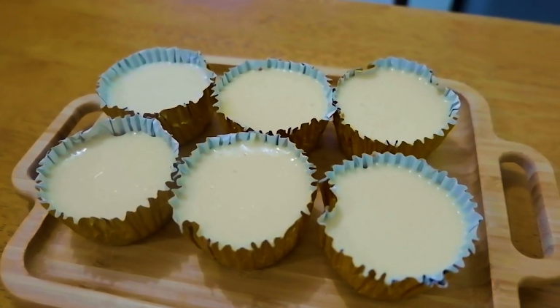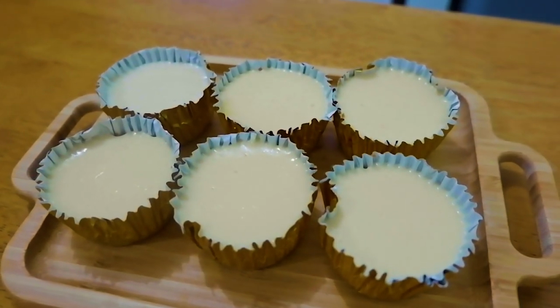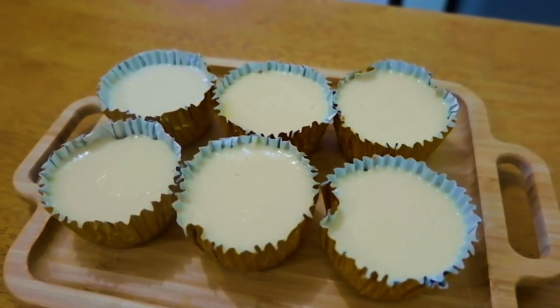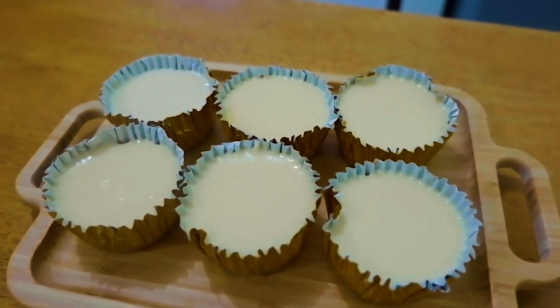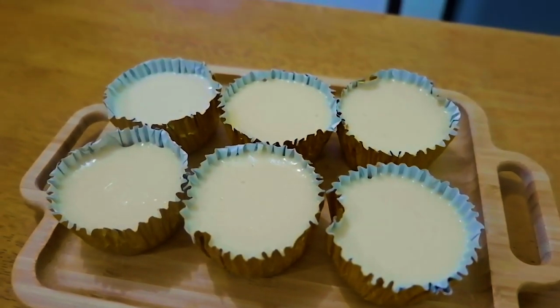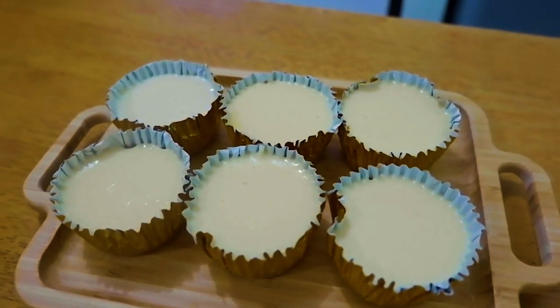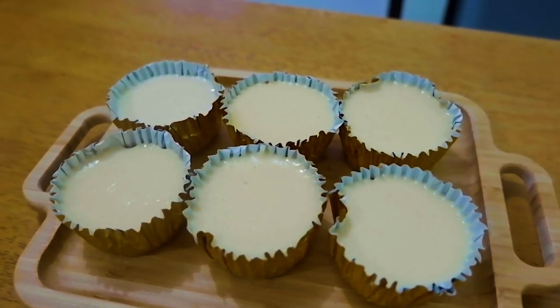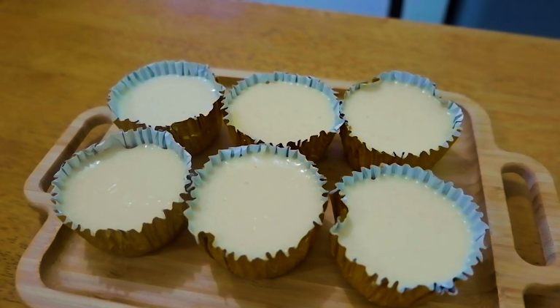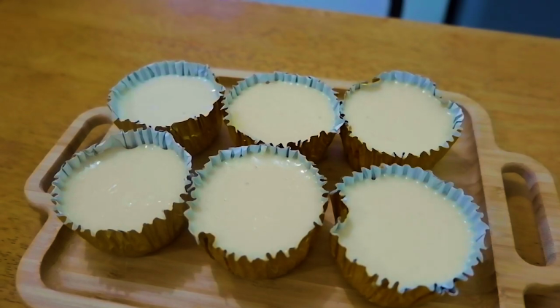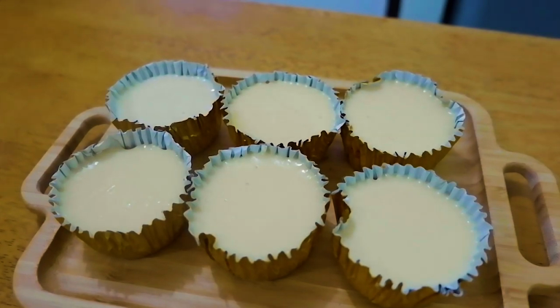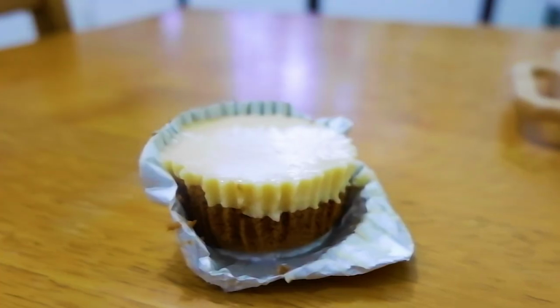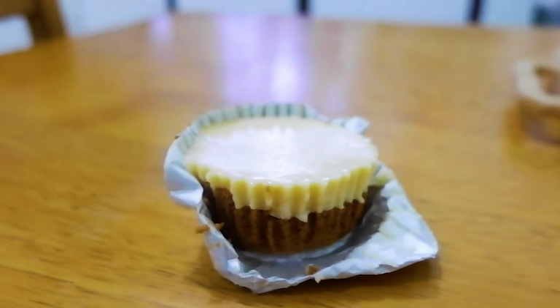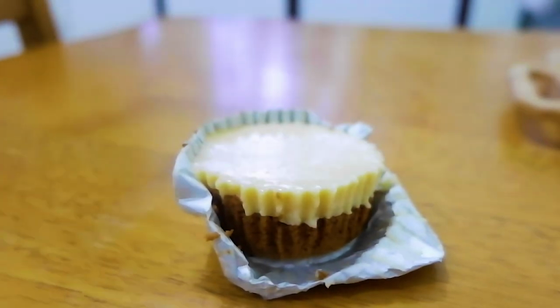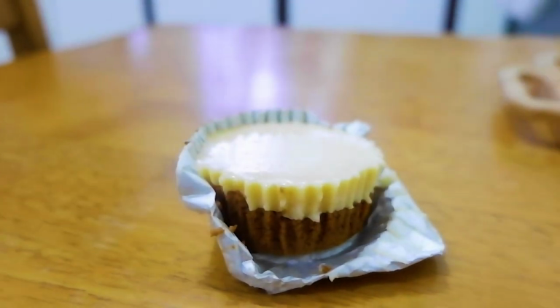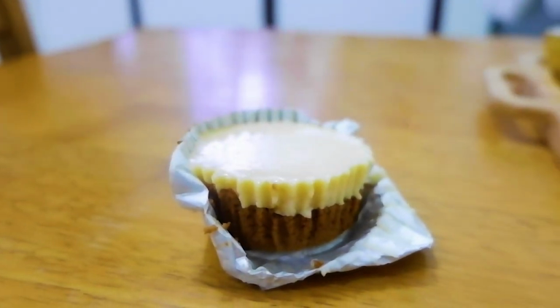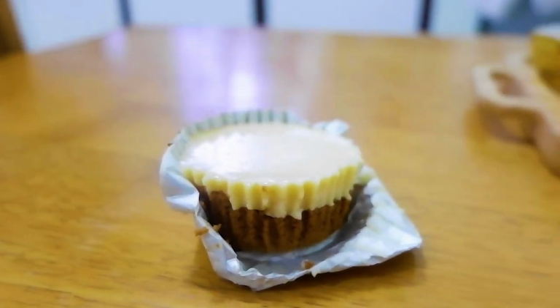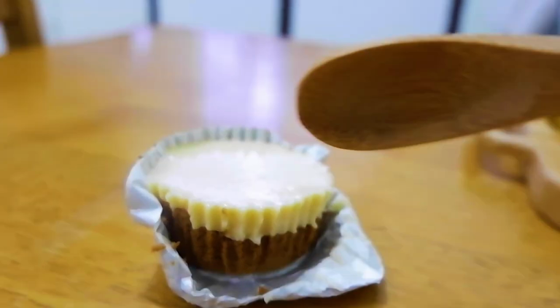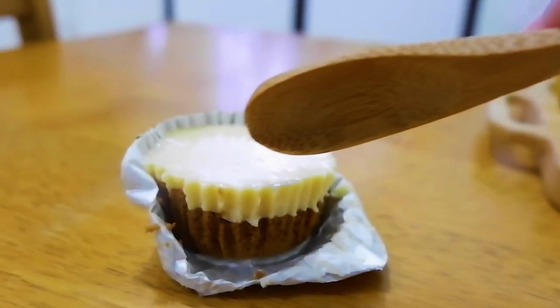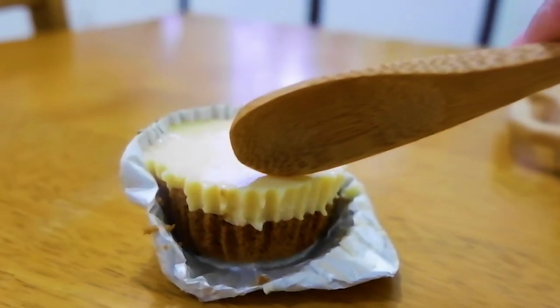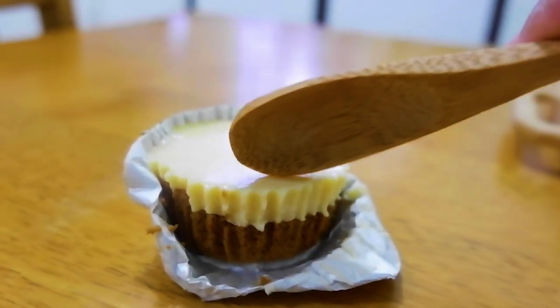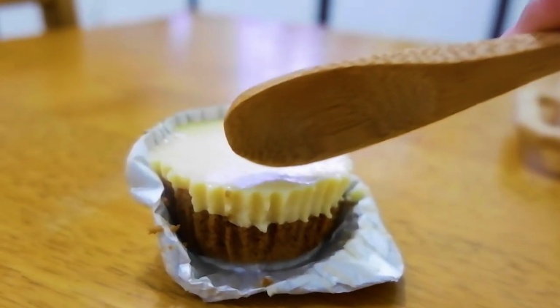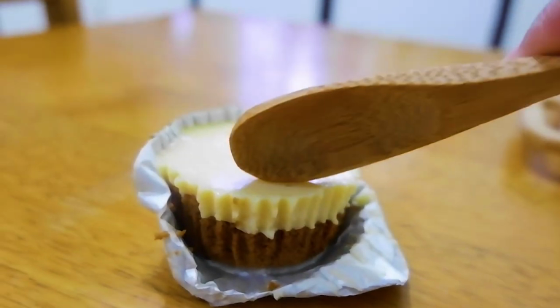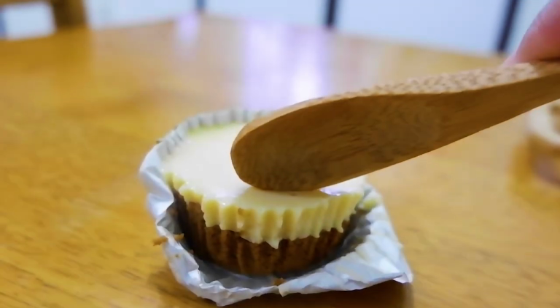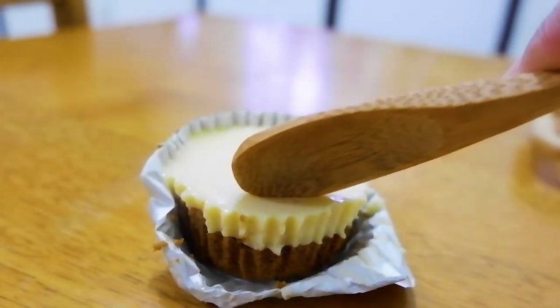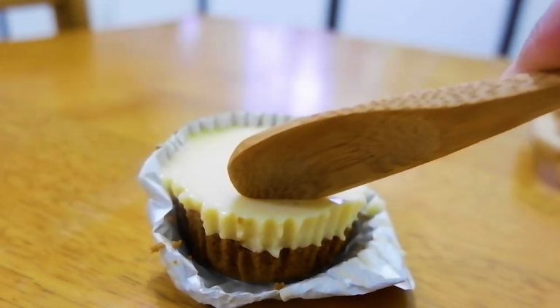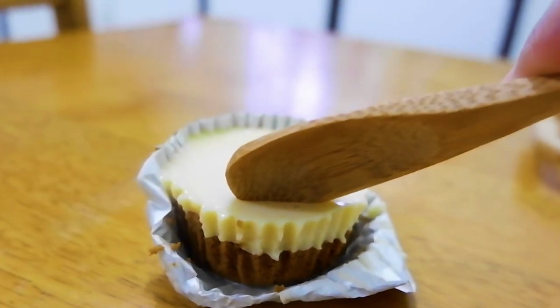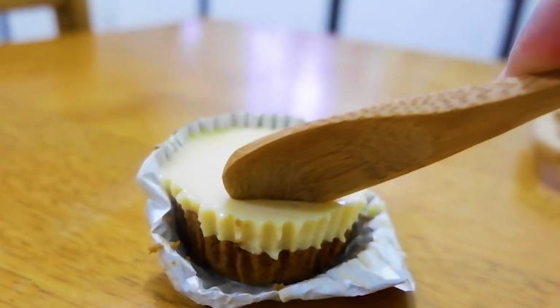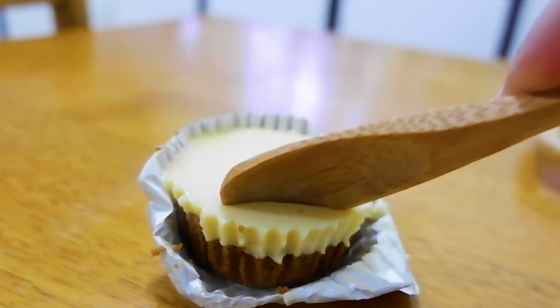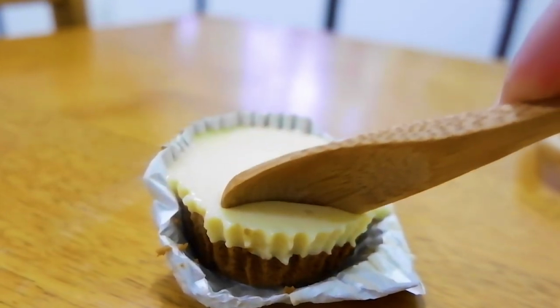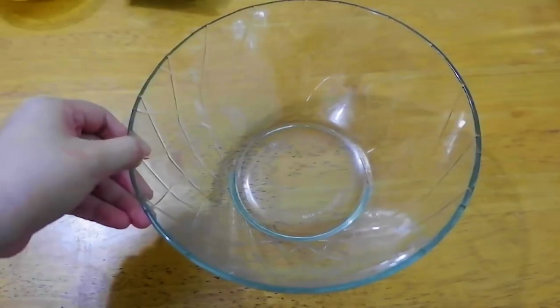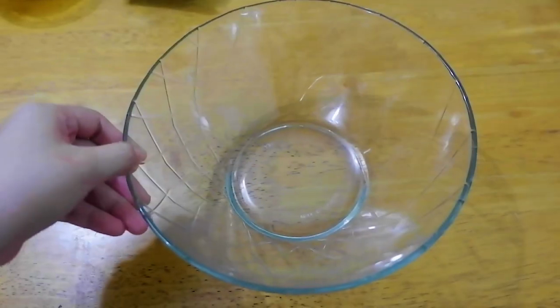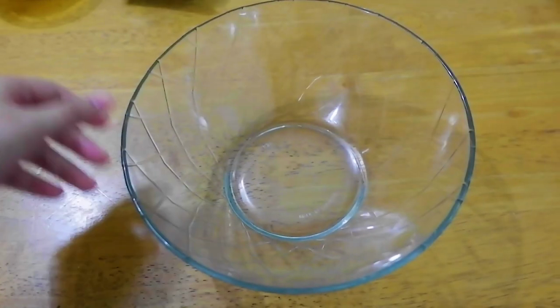And yeah, let's begin. The ingredients and costing will be at the description down below so you guys can check that out. First,